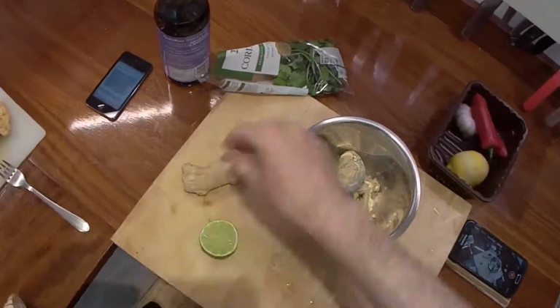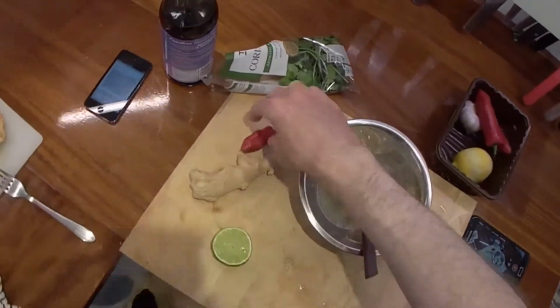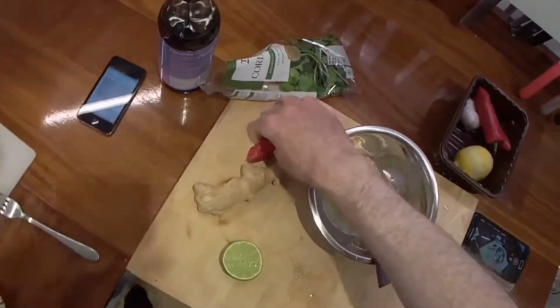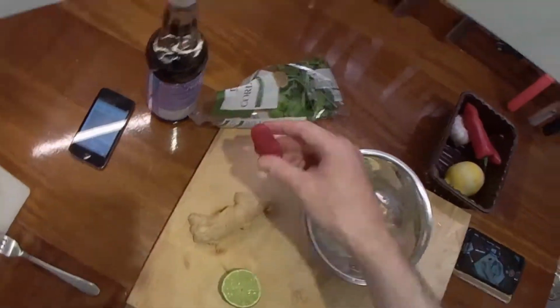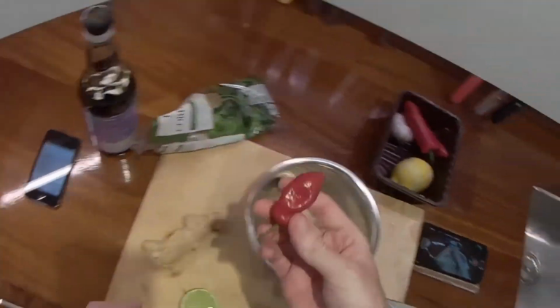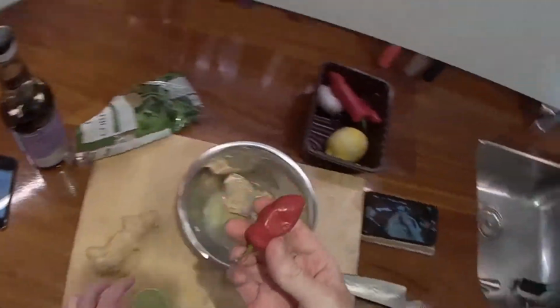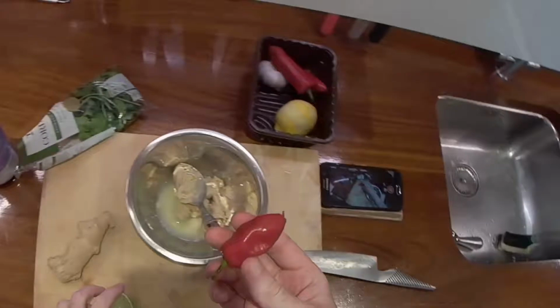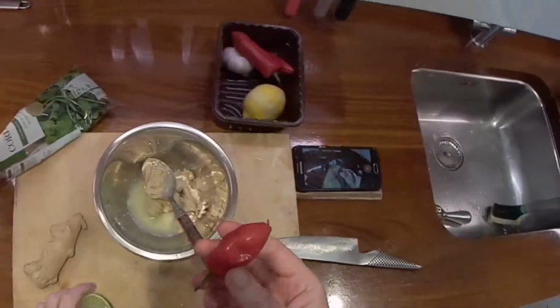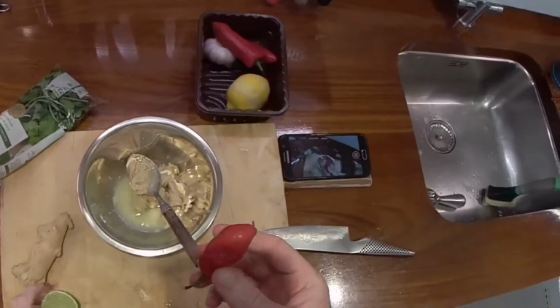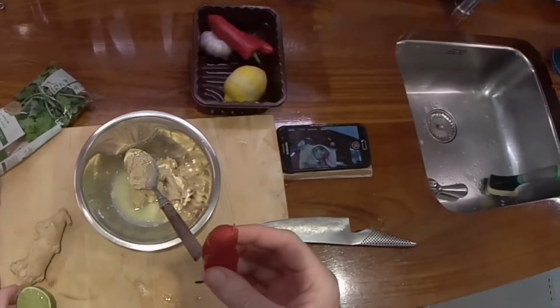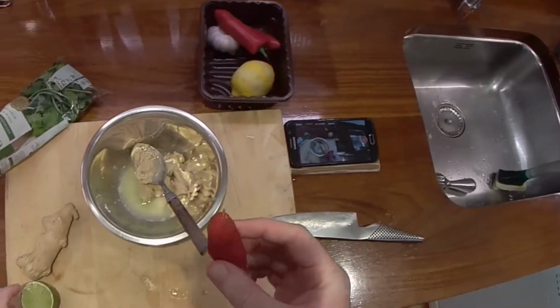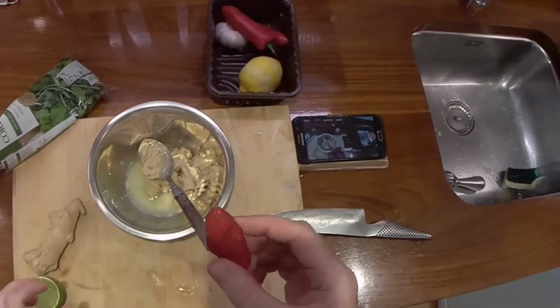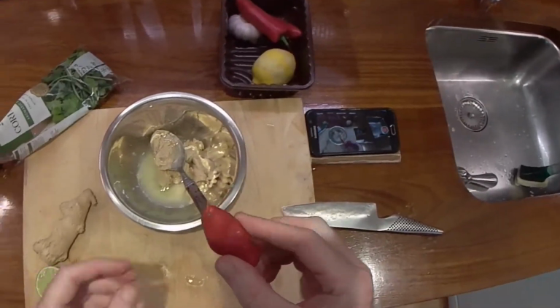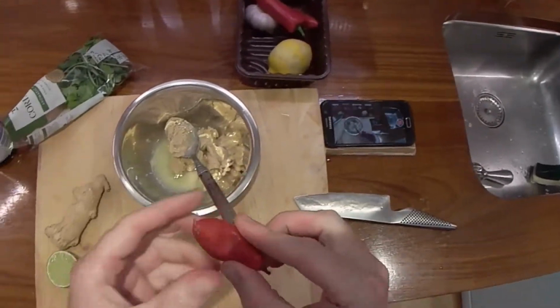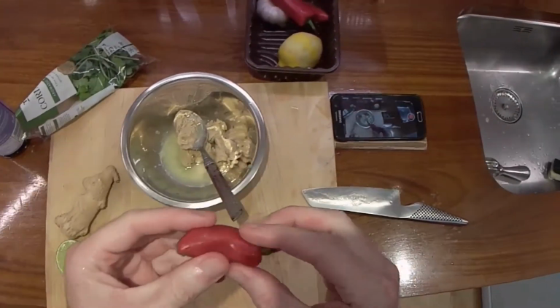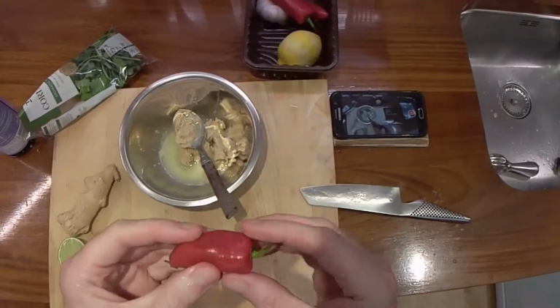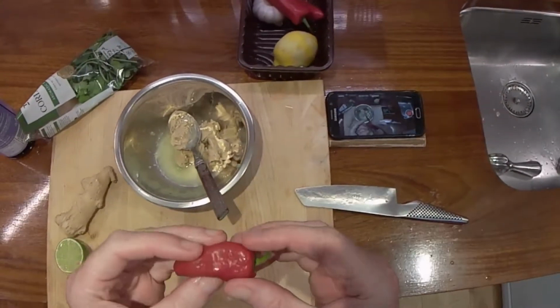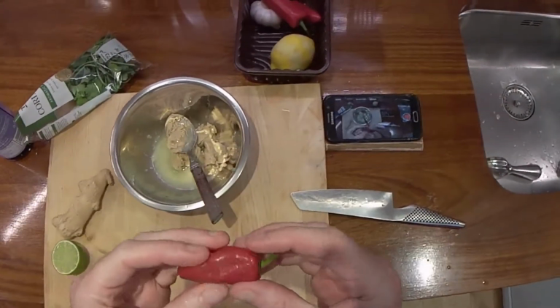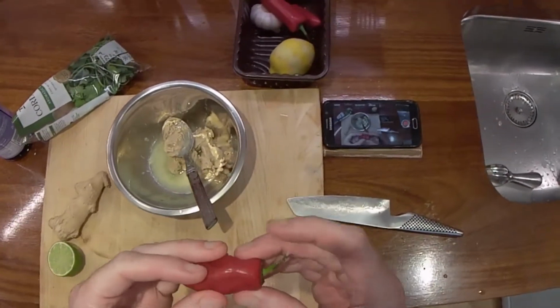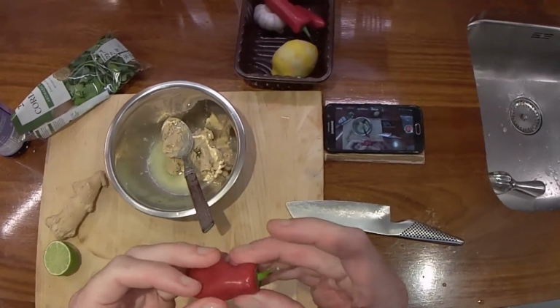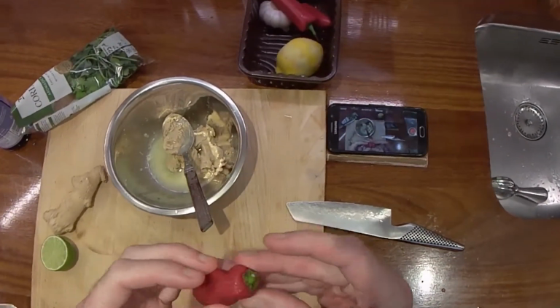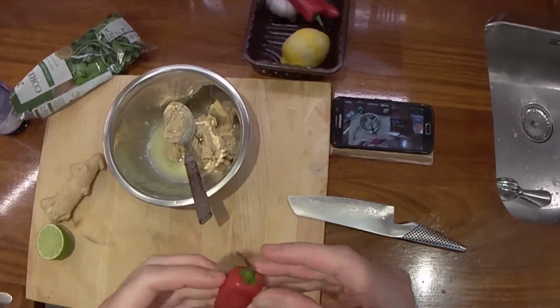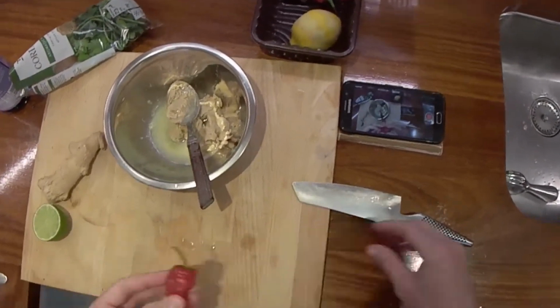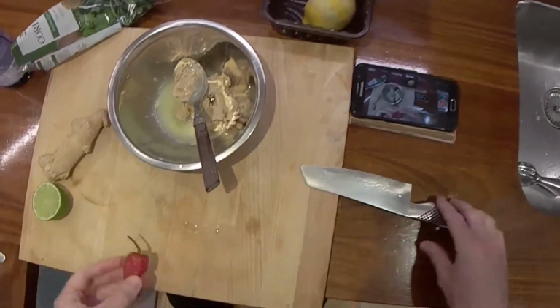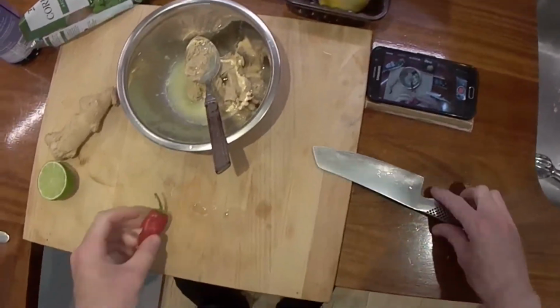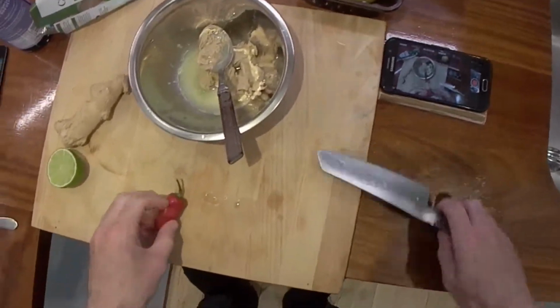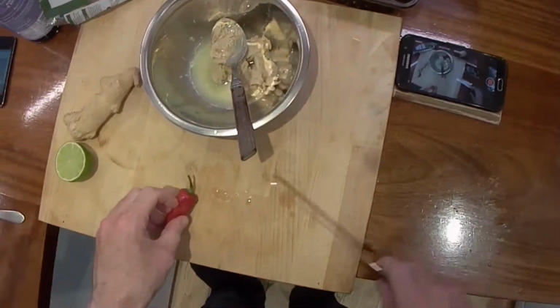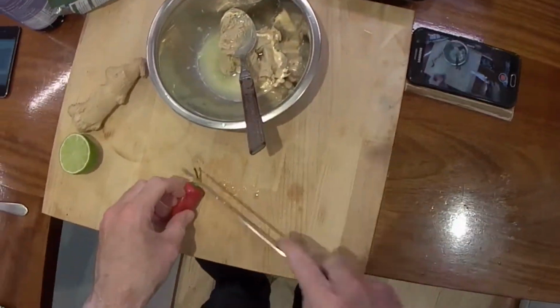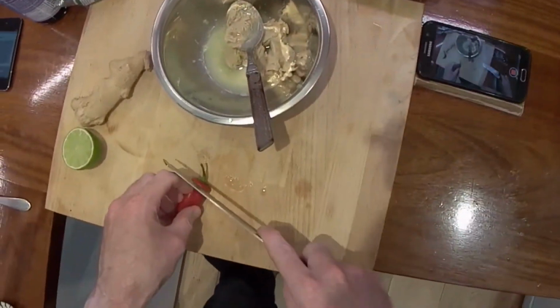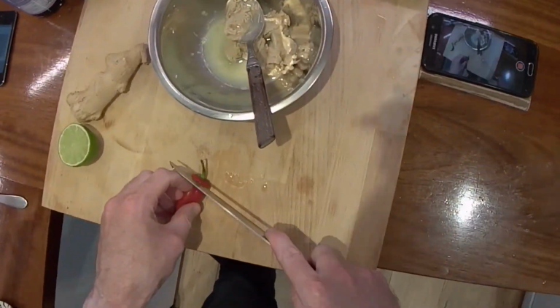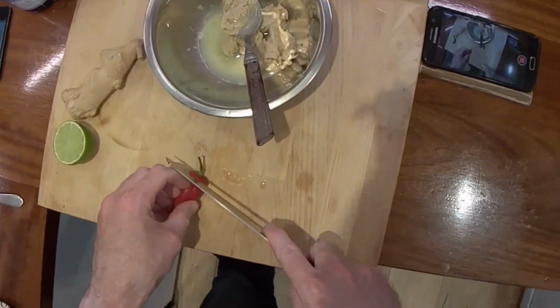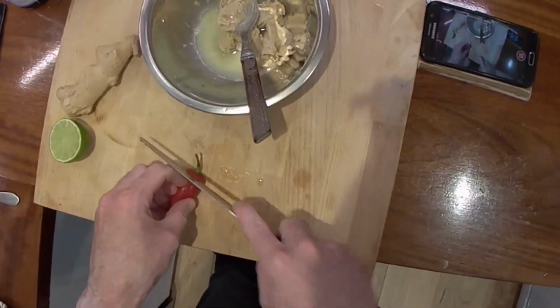This looks like a very hot chilli — it's dehydrated a bit.